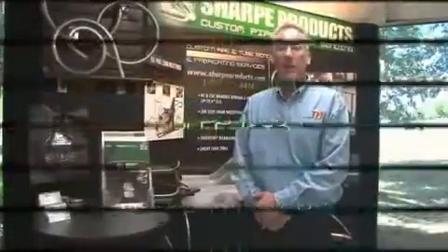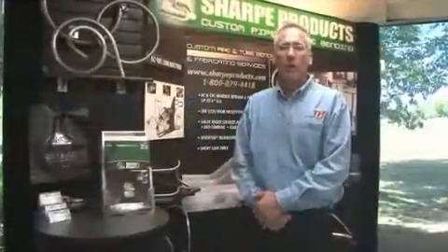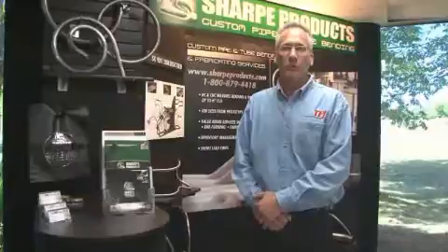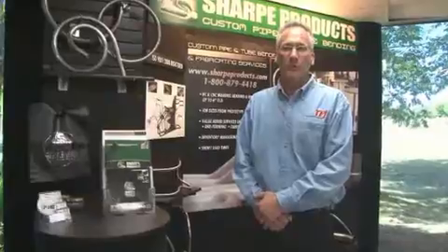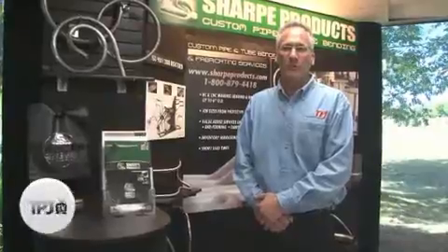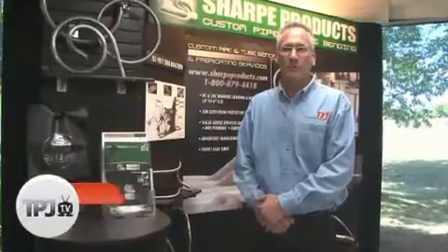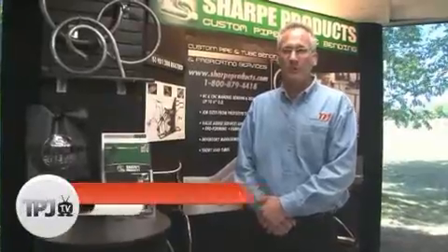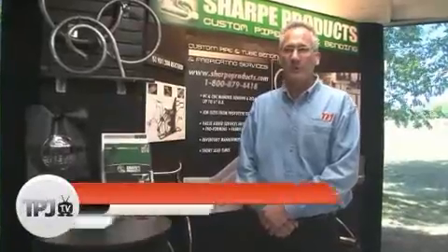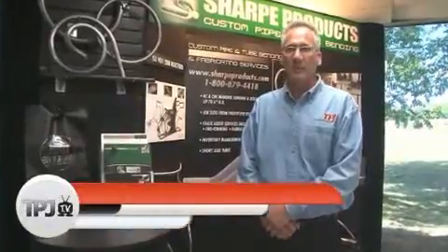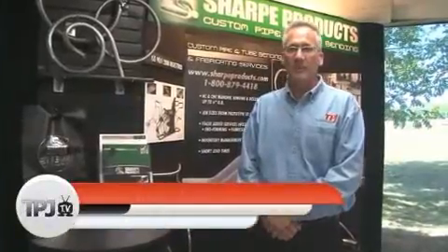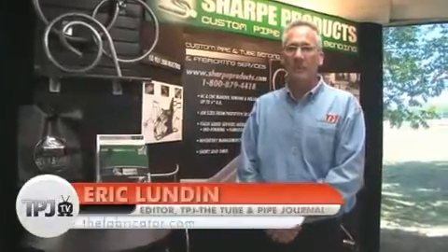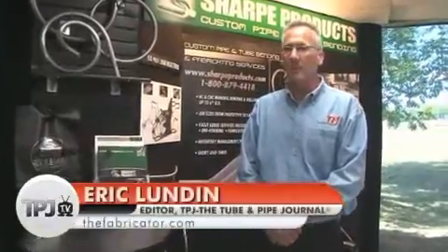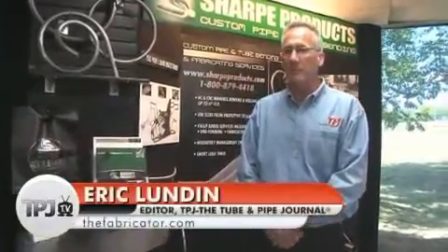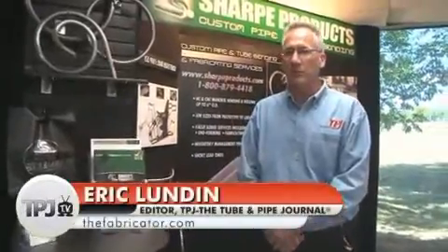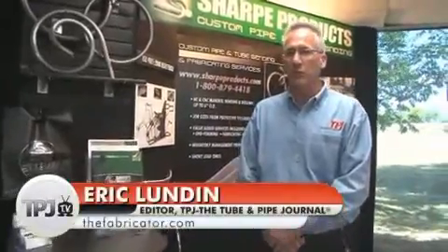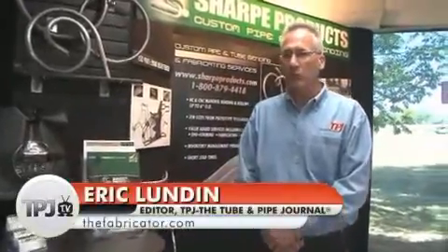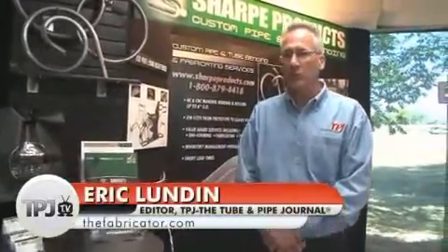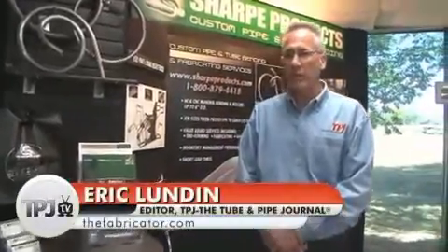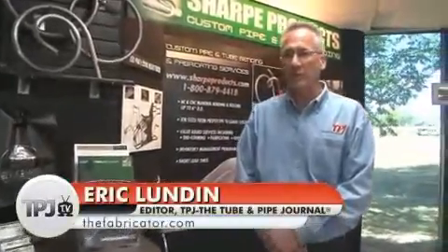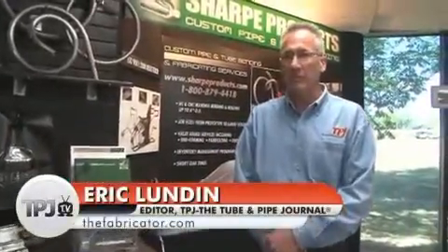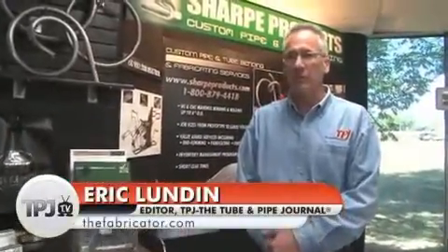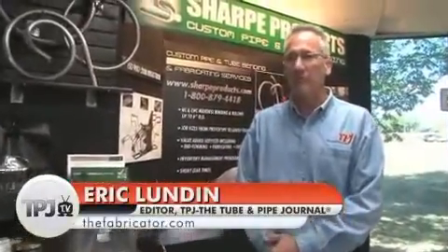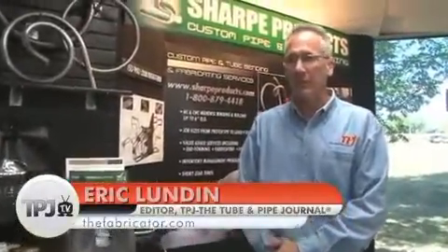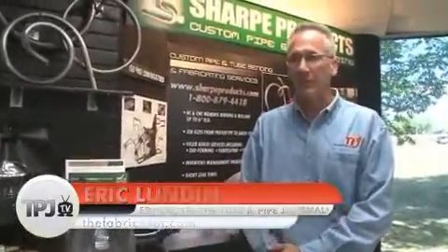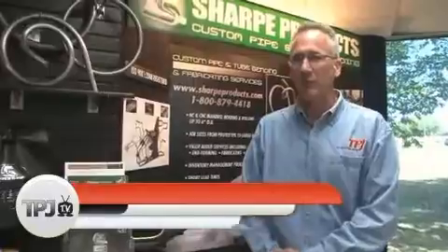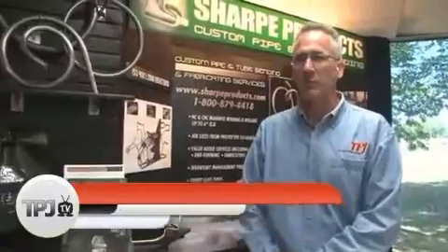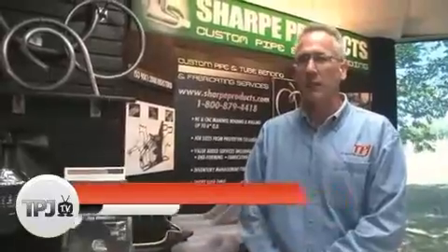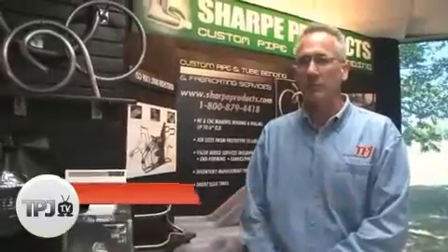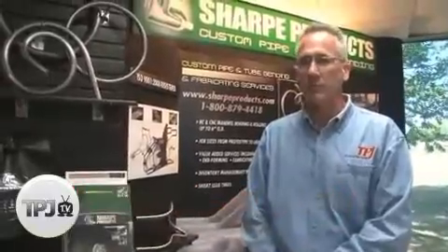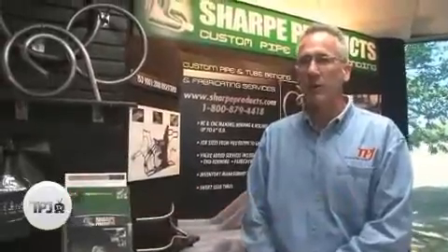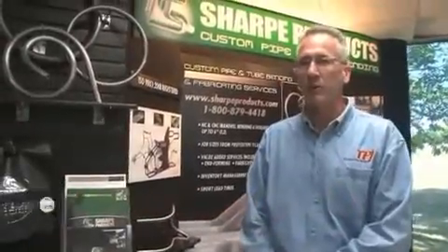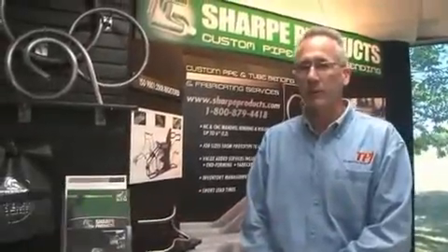Welcome to another episode of TPJ Television. In this episode we're in New Berlin, Wisconsin to learn about bending from Sharp Products owner Paul Krickerburg.